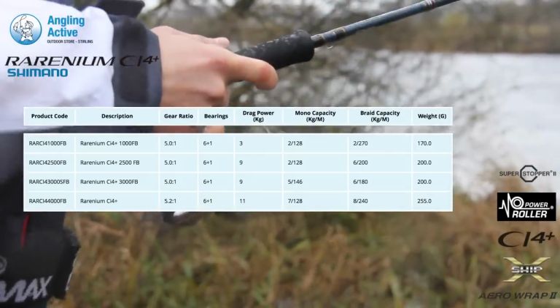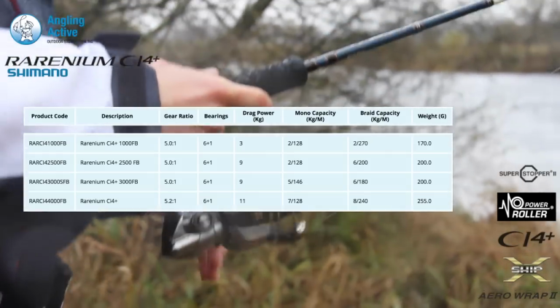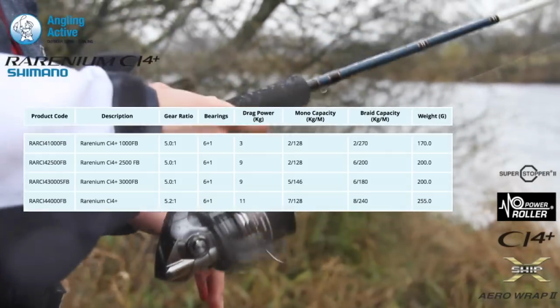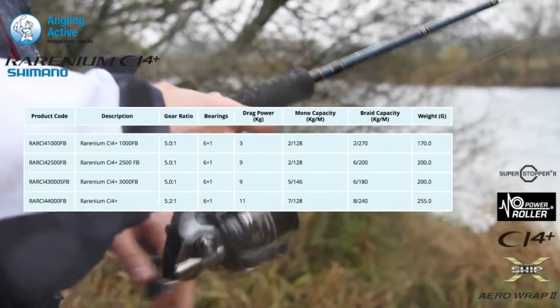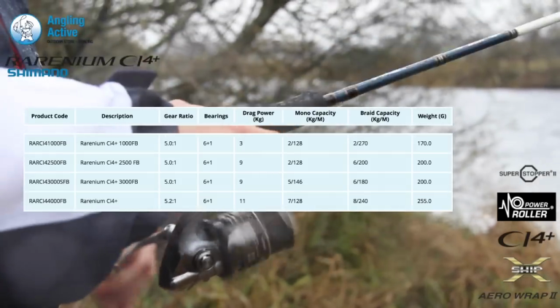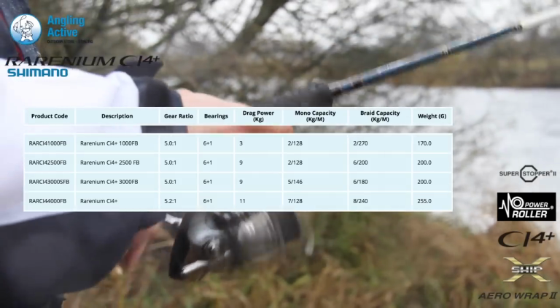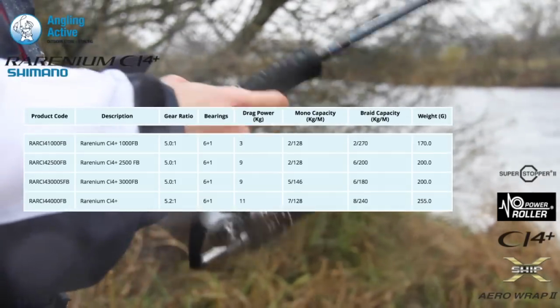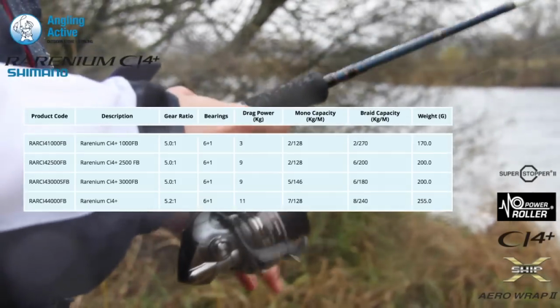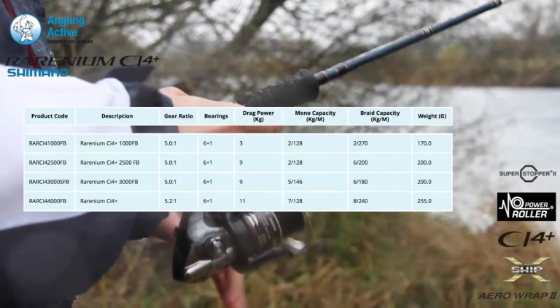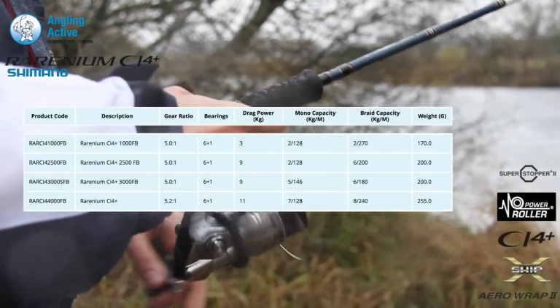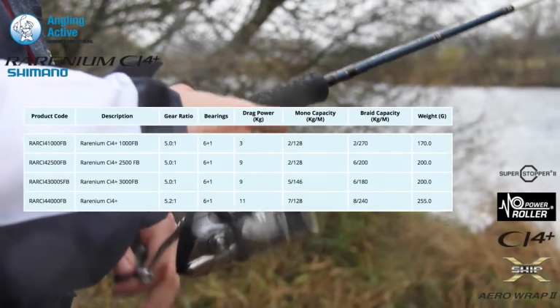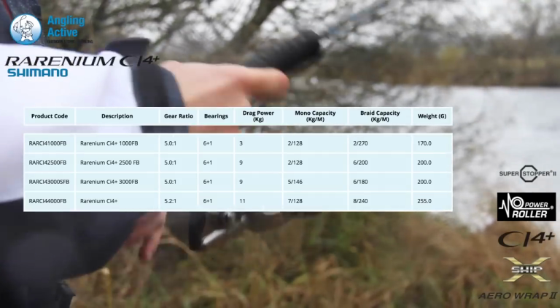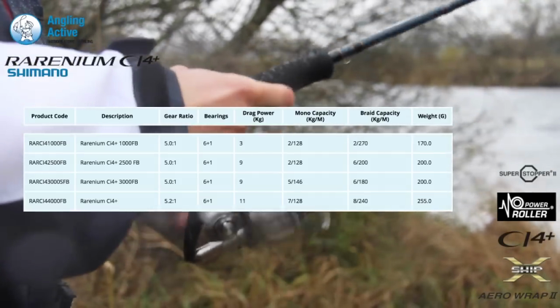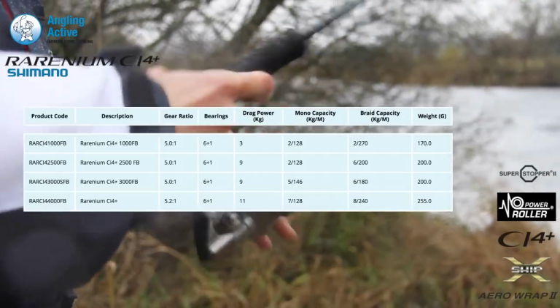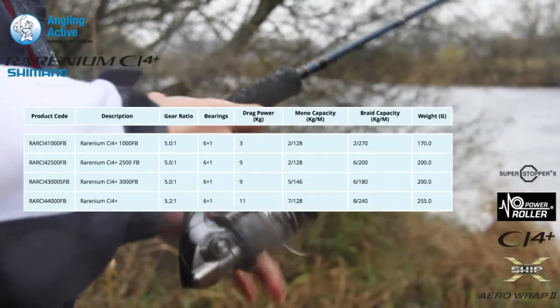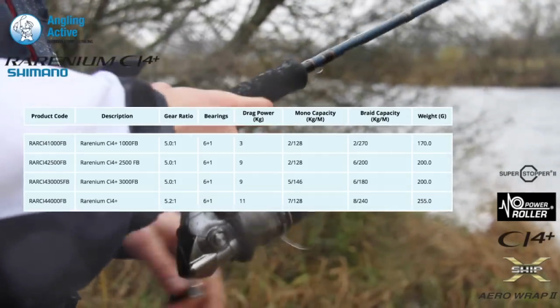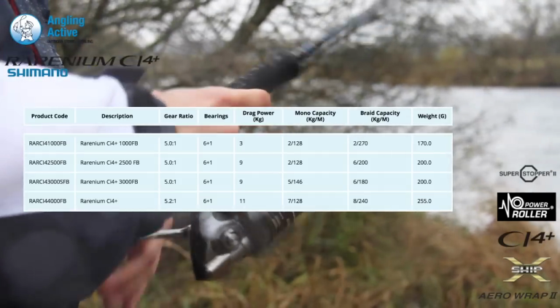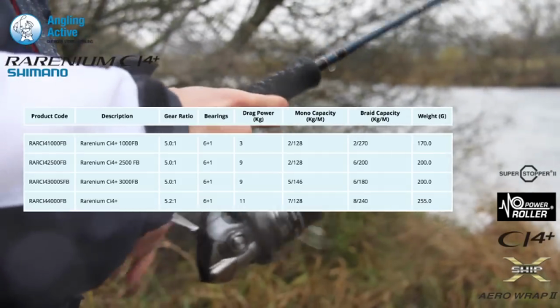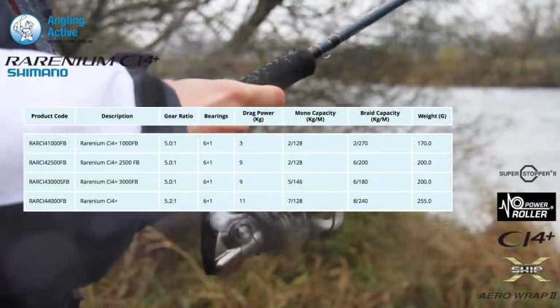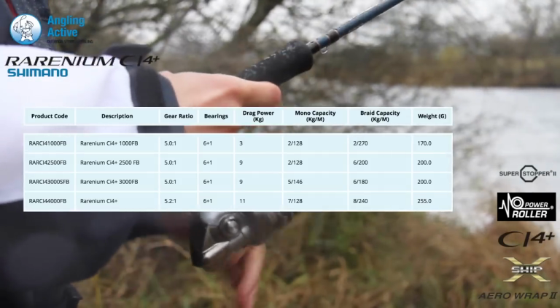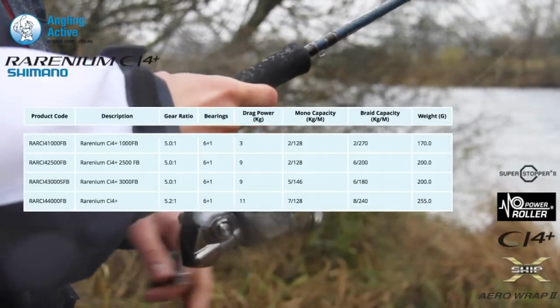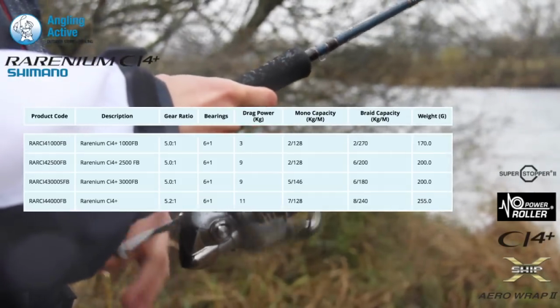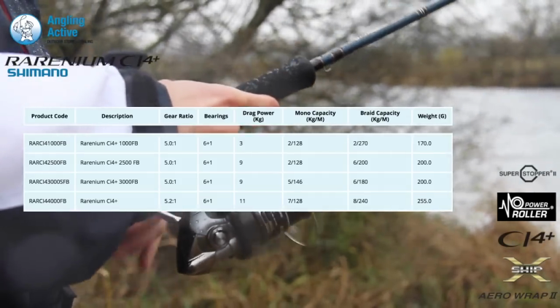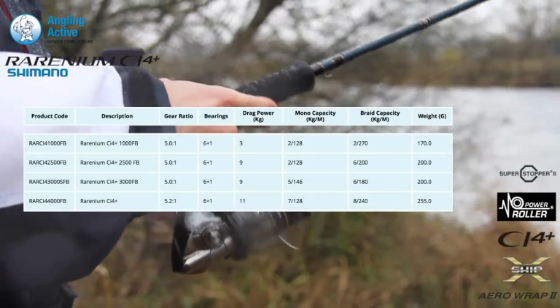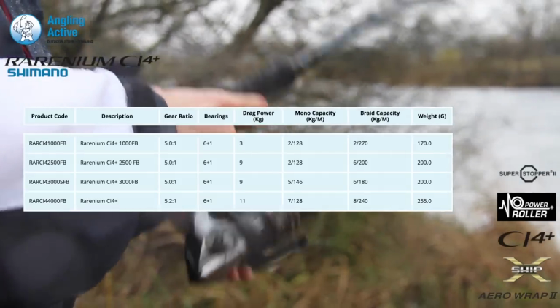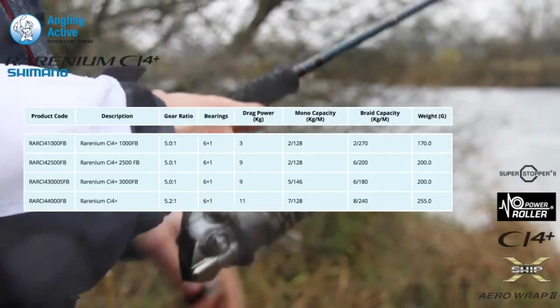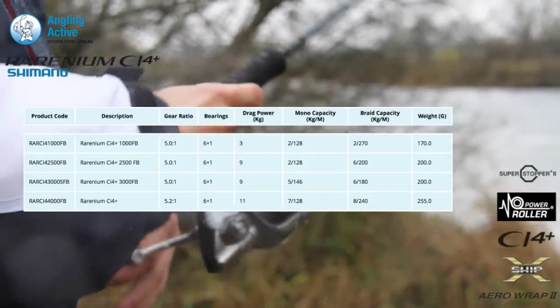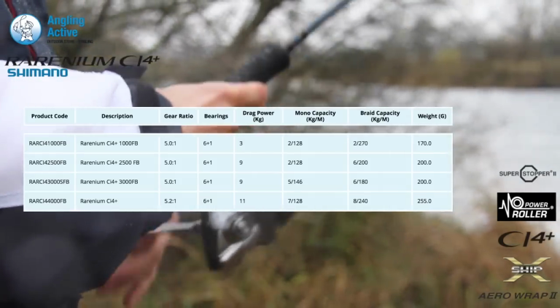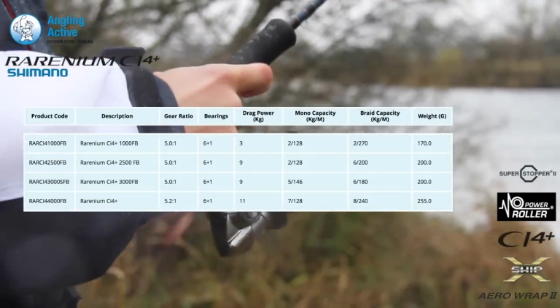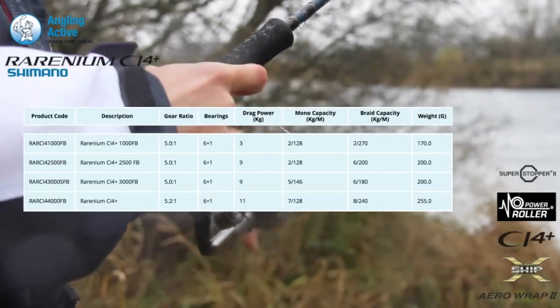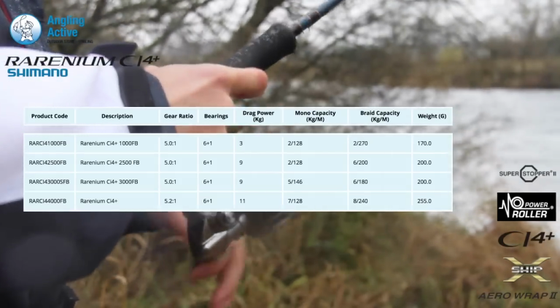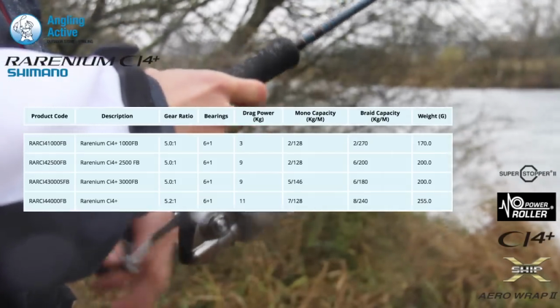The smaller three sizes have a 5 to 1 gear ratio, the 4,000 is a 5.2 to 1, and through the range drag ratings go from 3 to 11 kg.